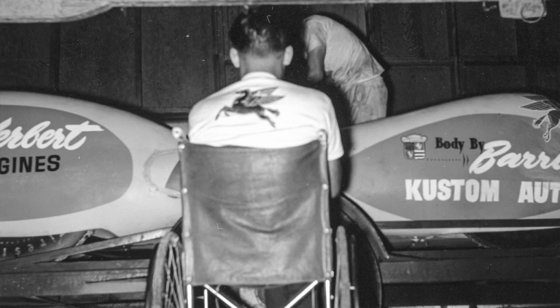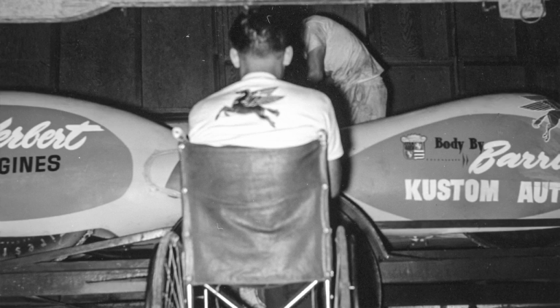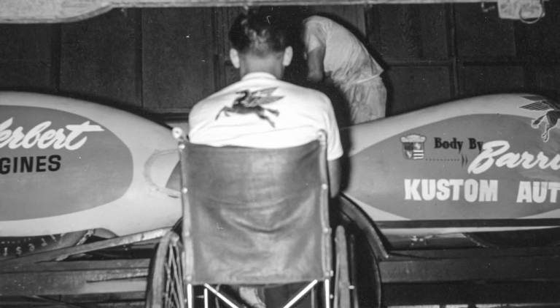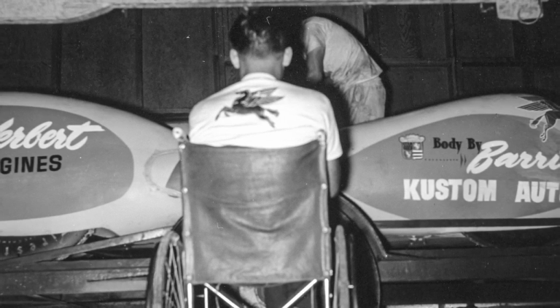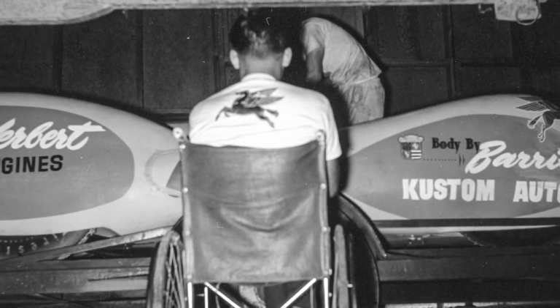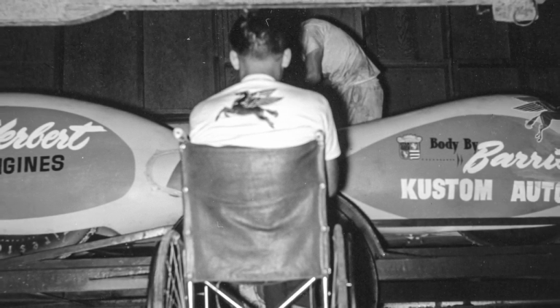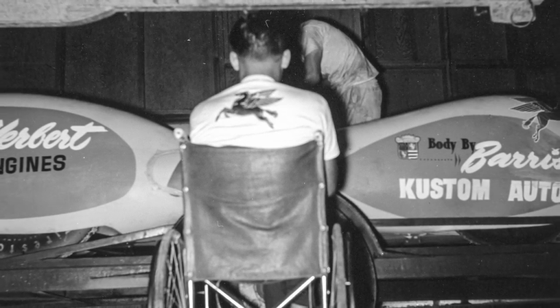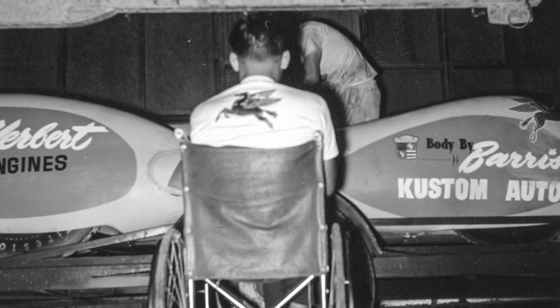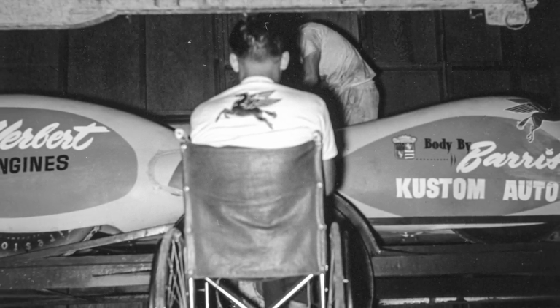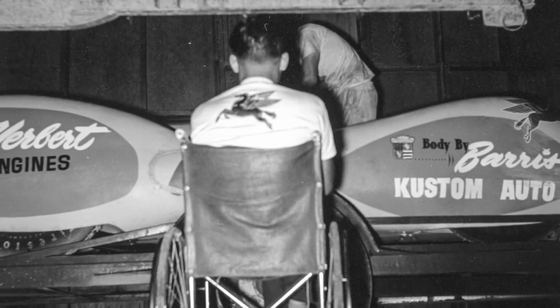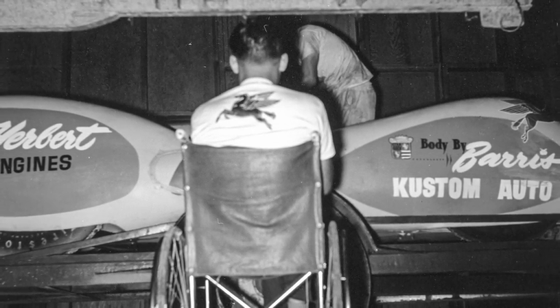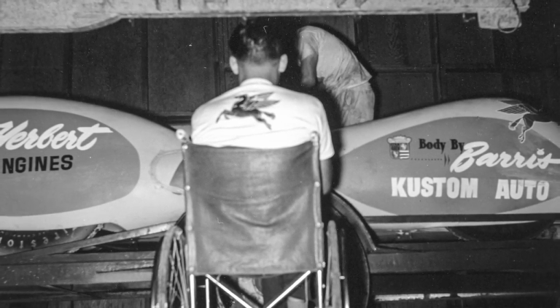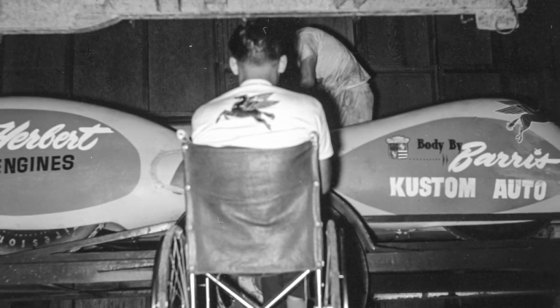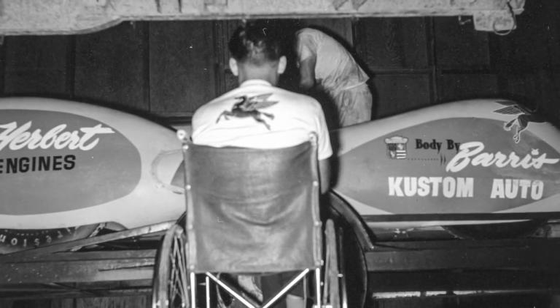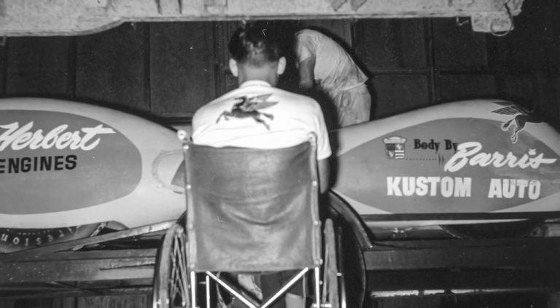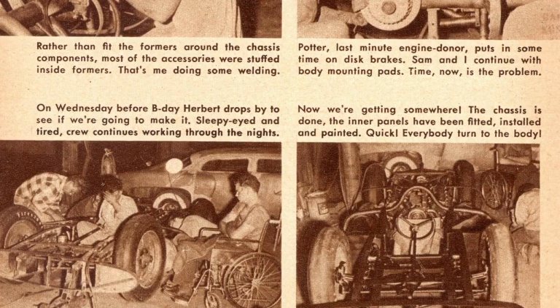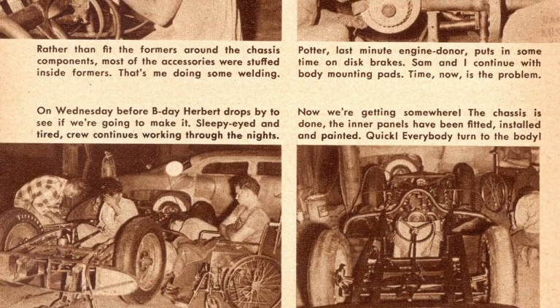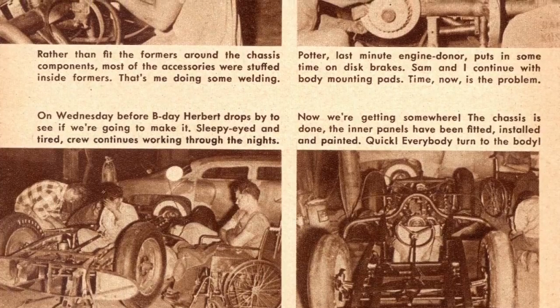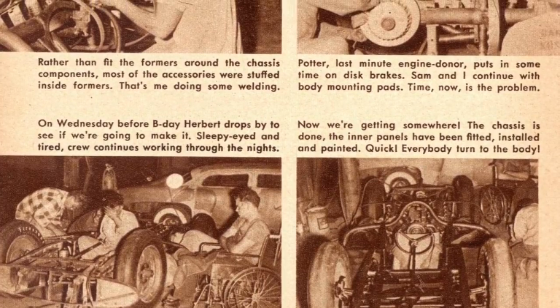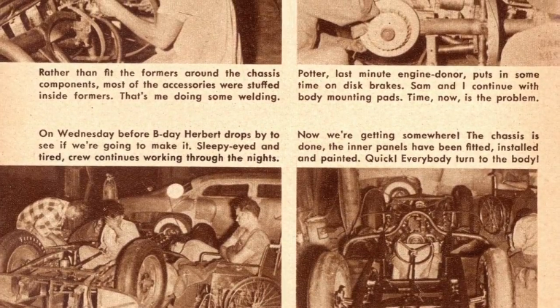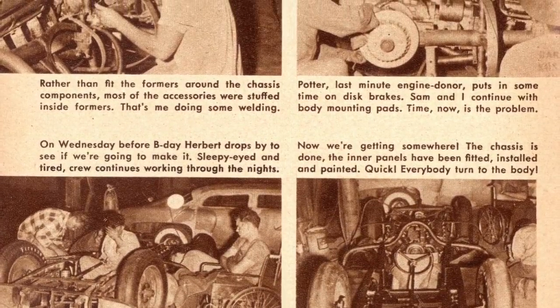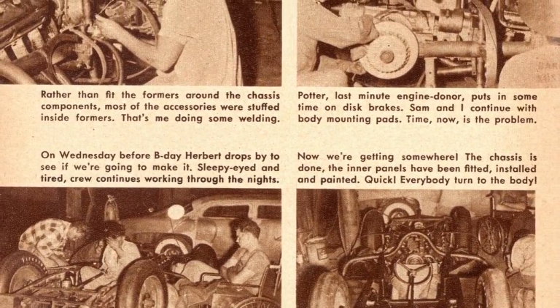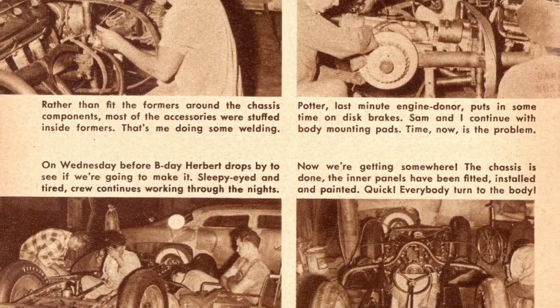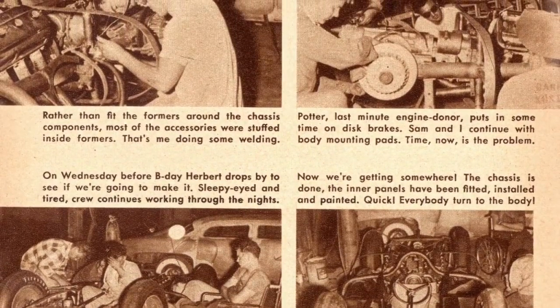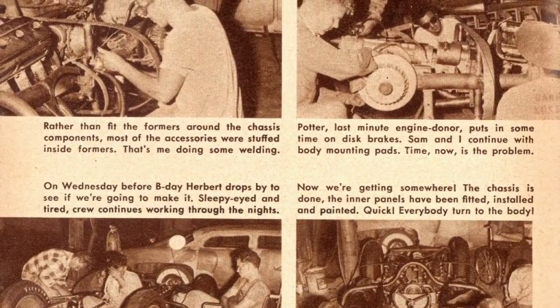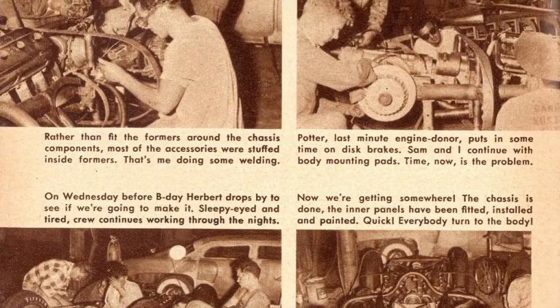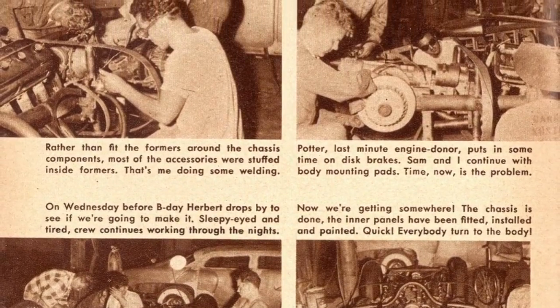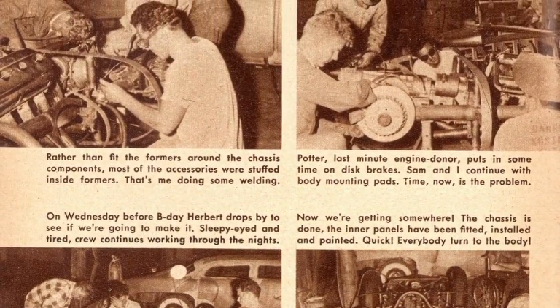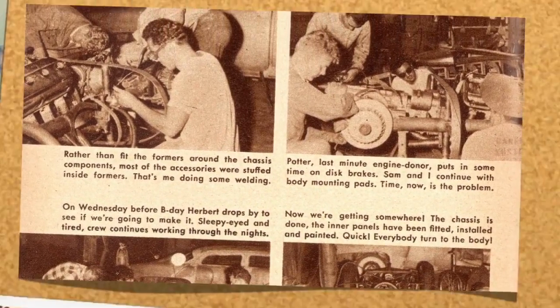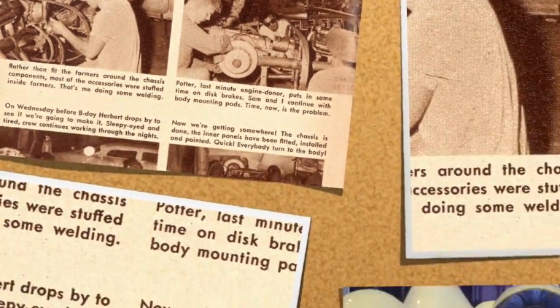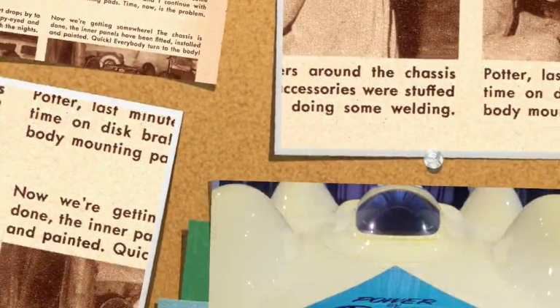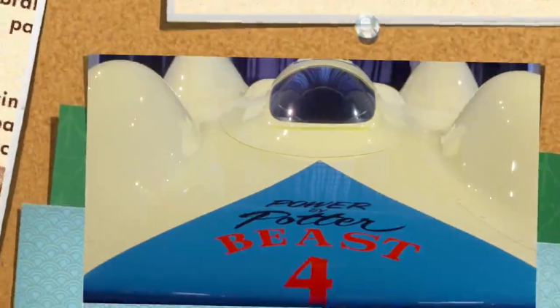Herbert was confined to a wheelchair most of his life due to polio, but he never gave up on his dreams of building the ultimate hot rods.